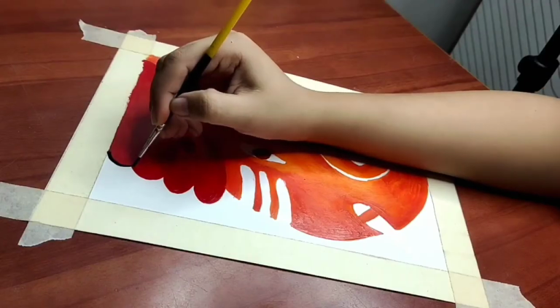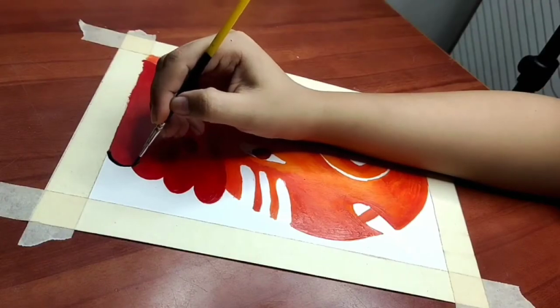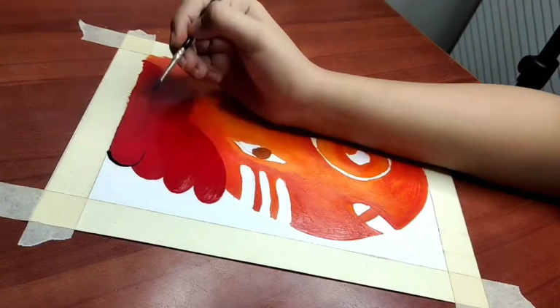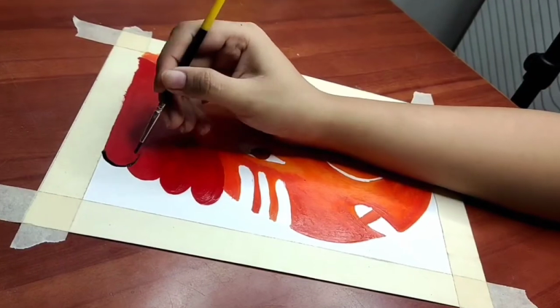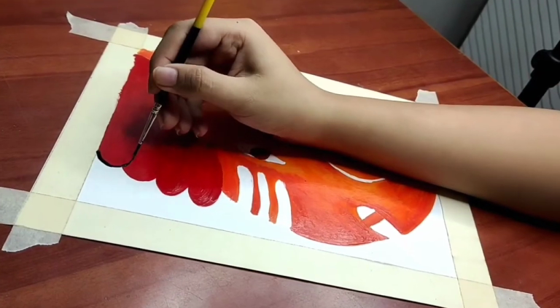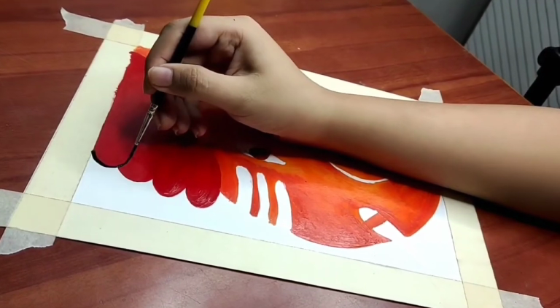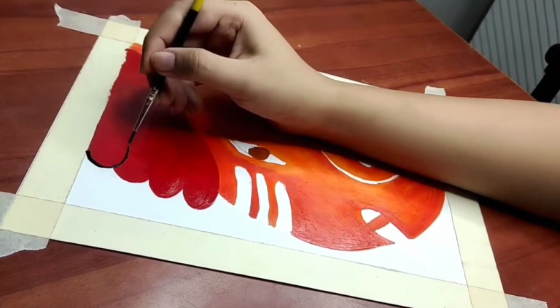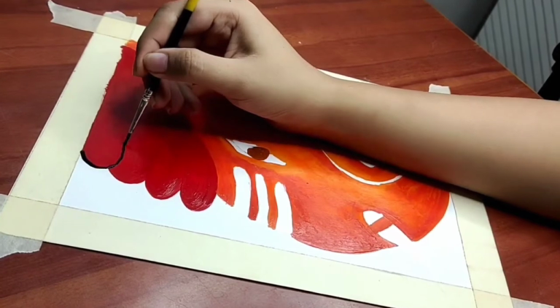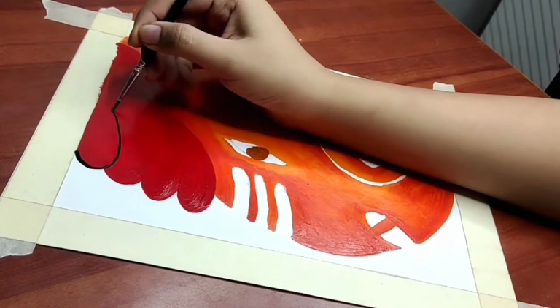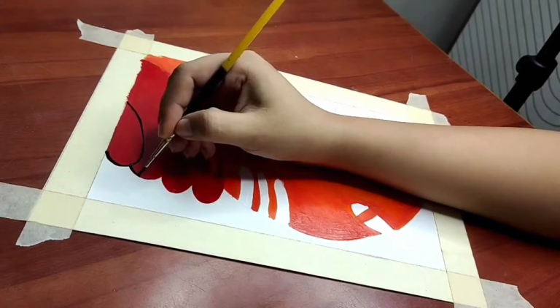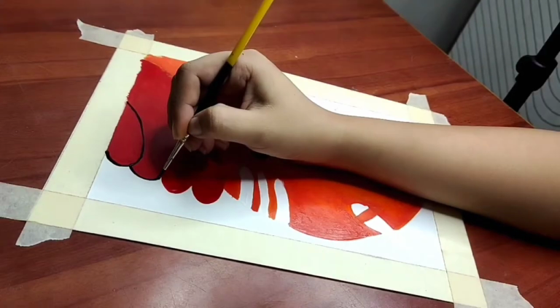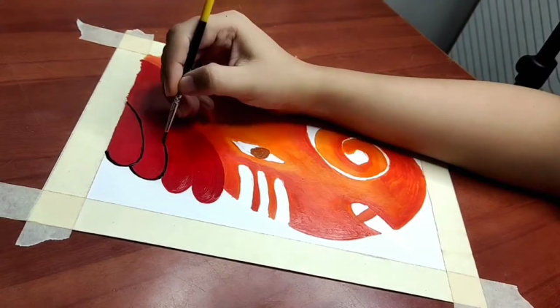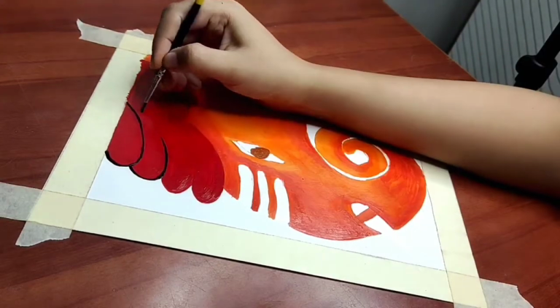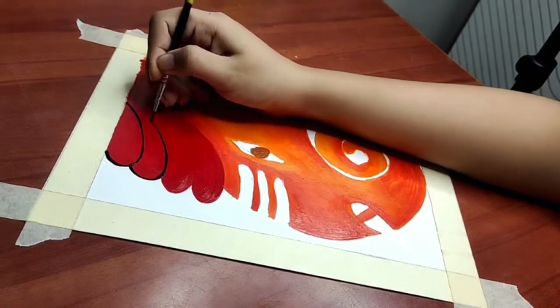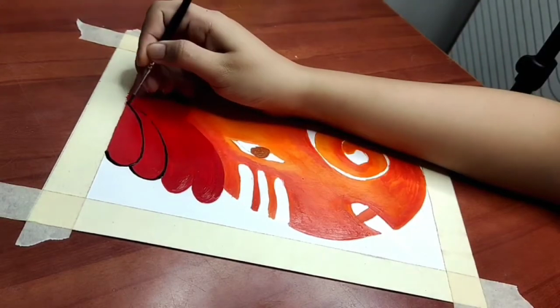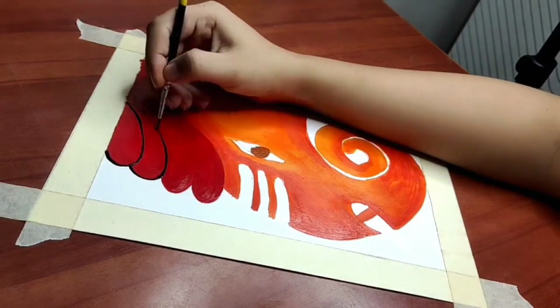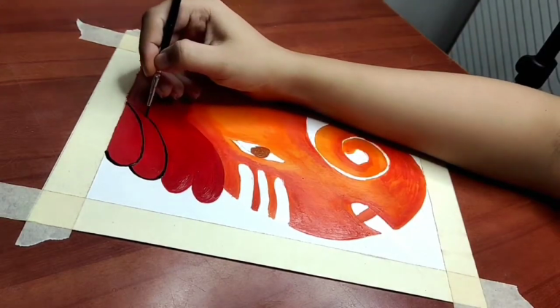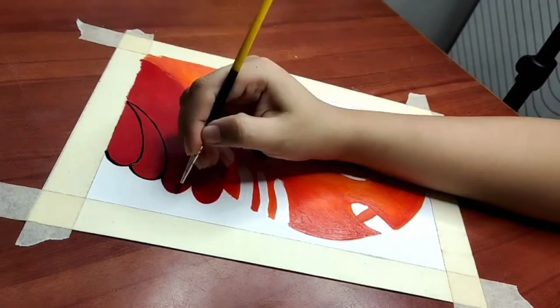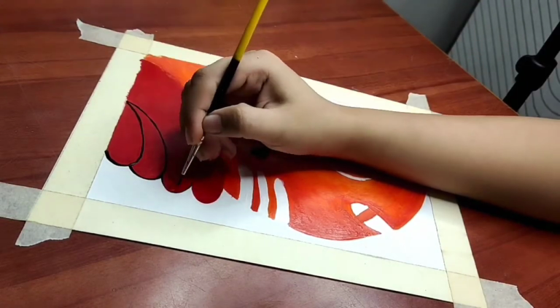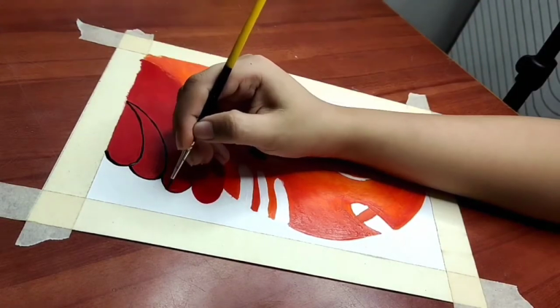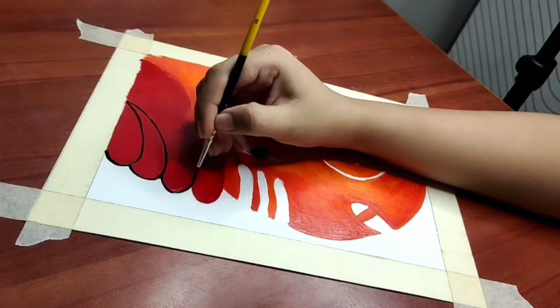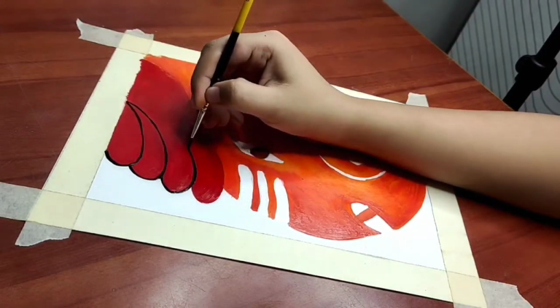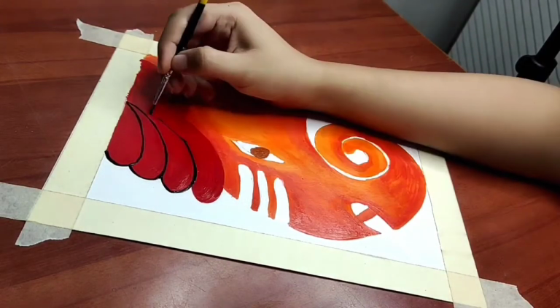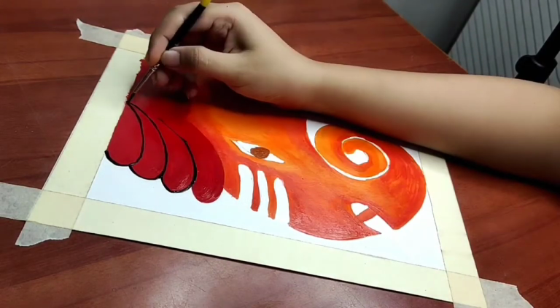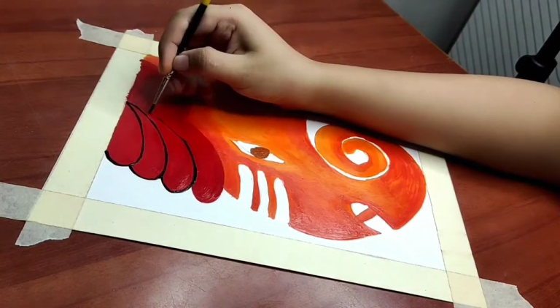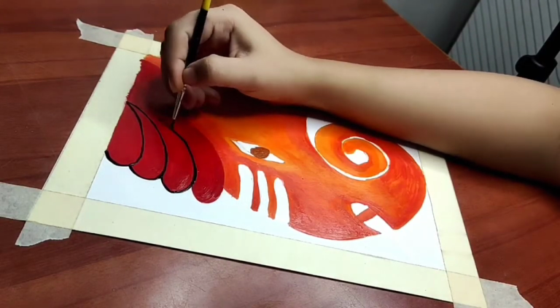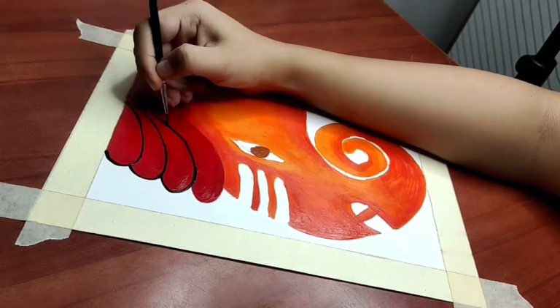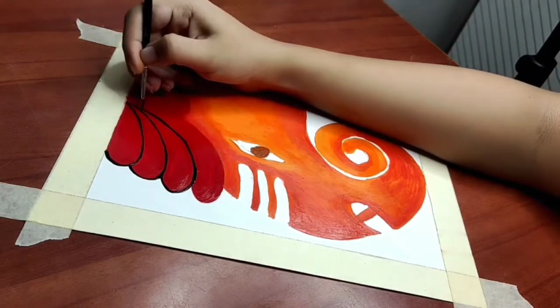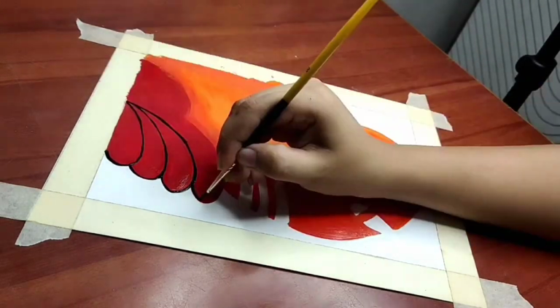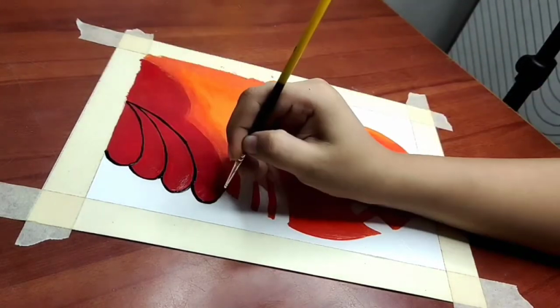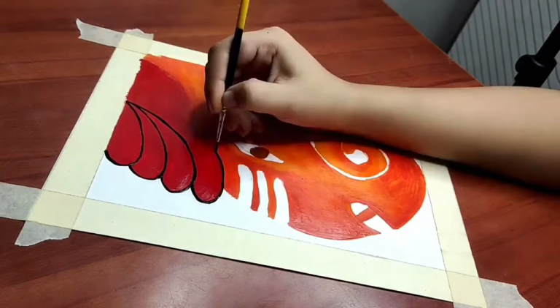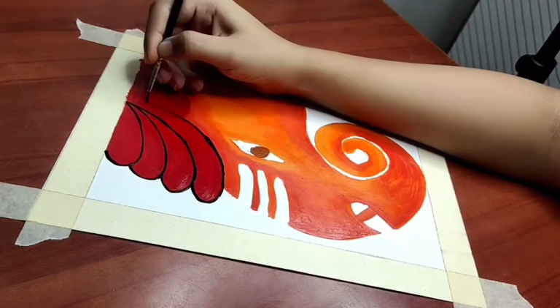After that, I will use a fine tip brush to add the outlines and then add the other features.